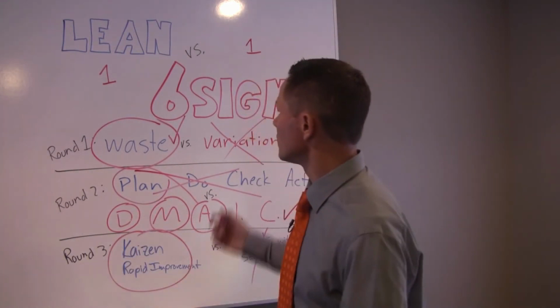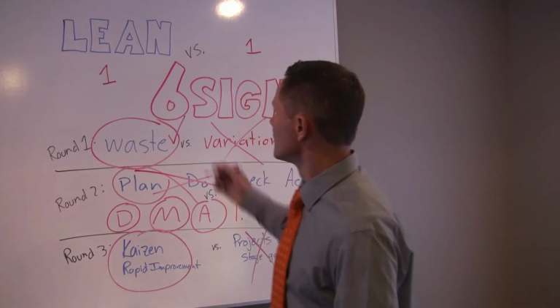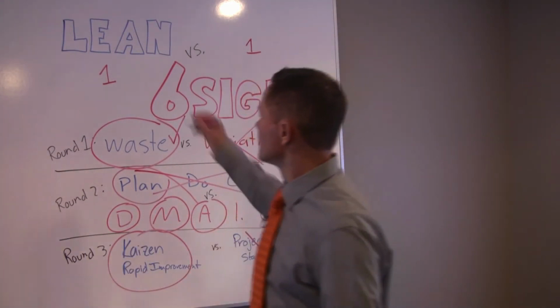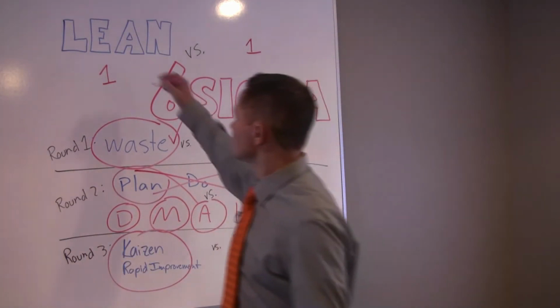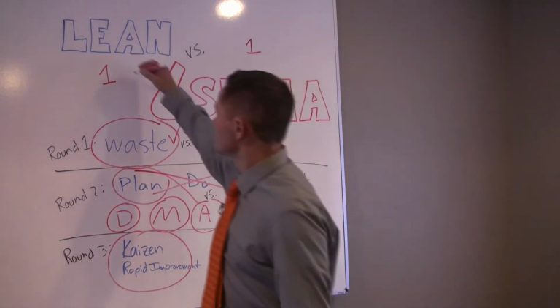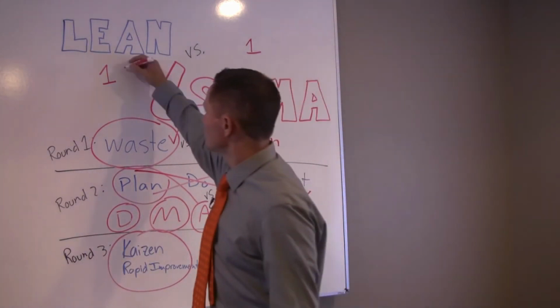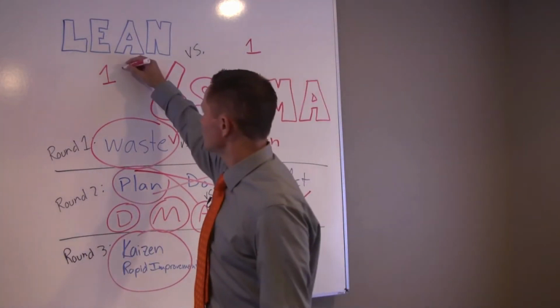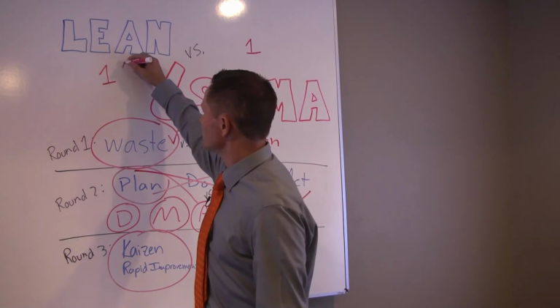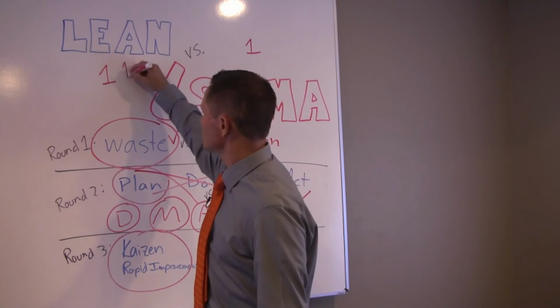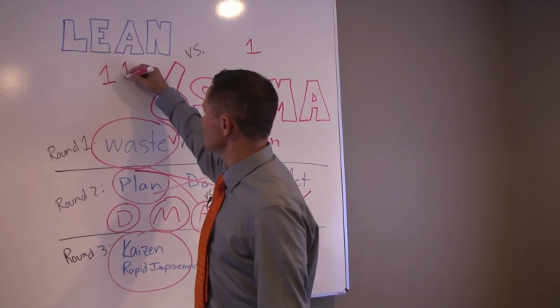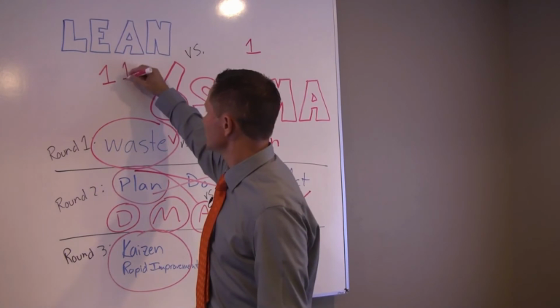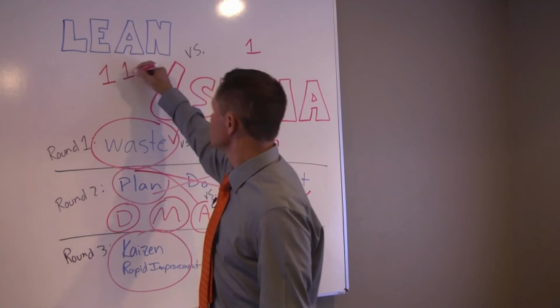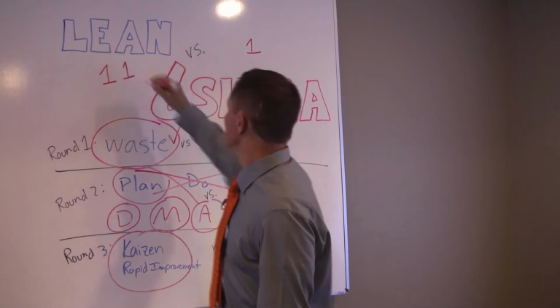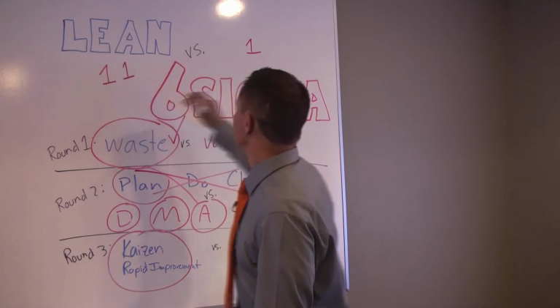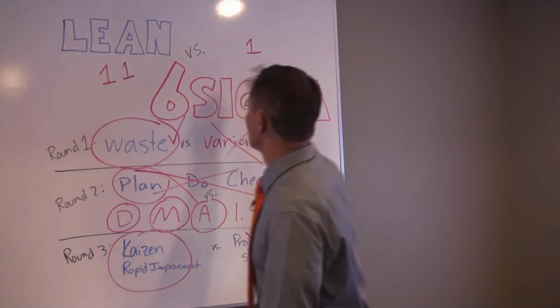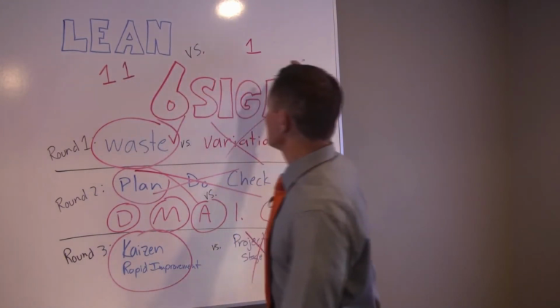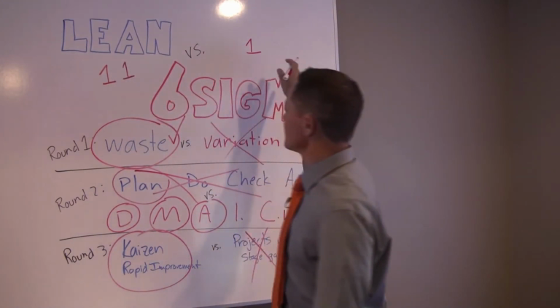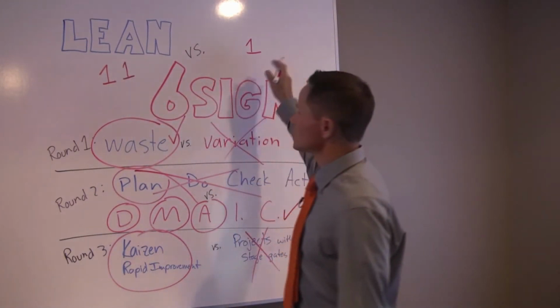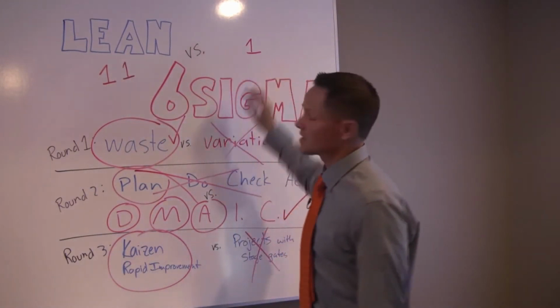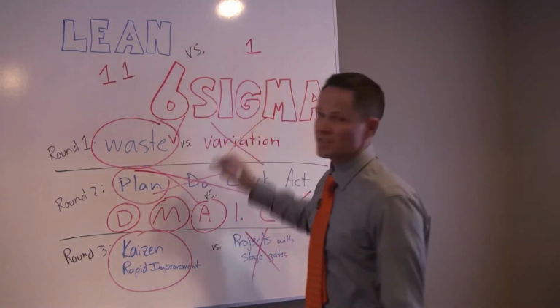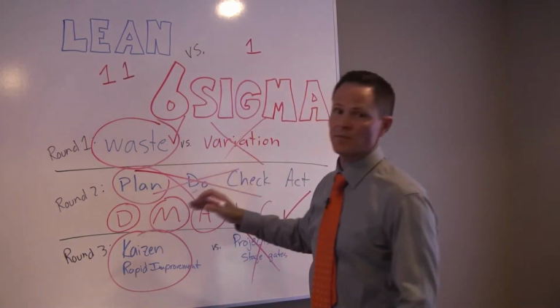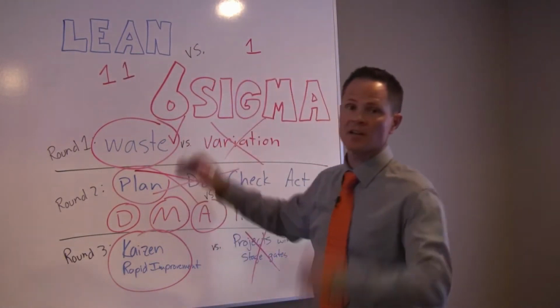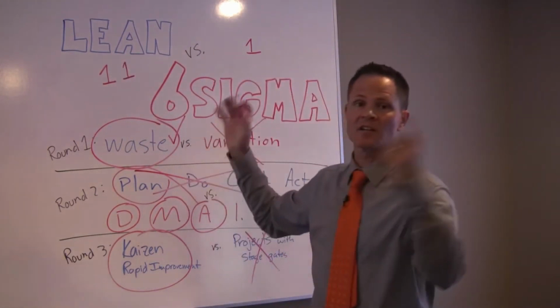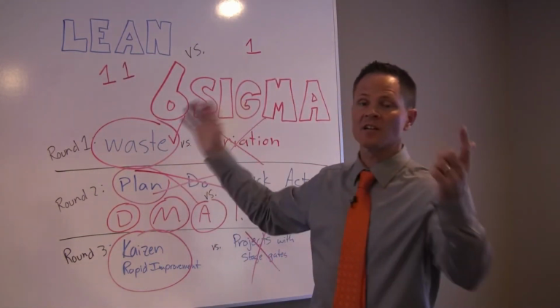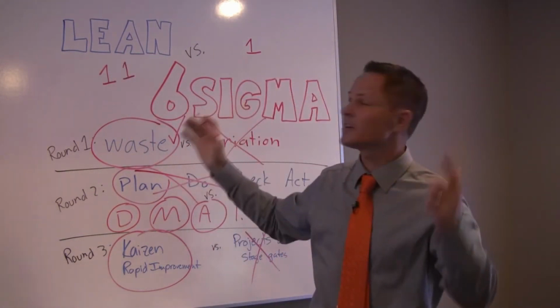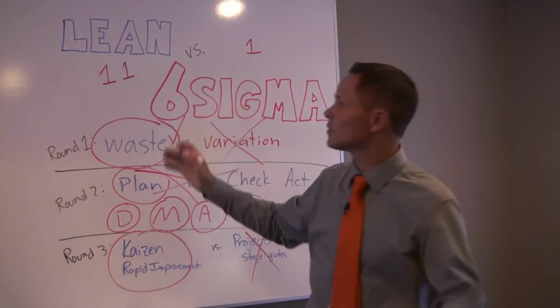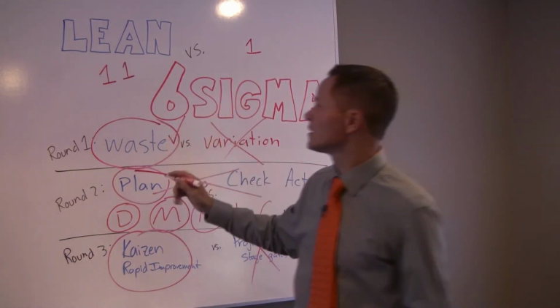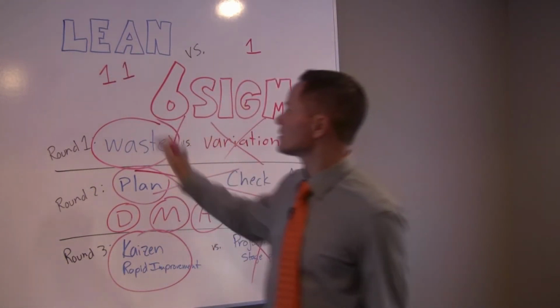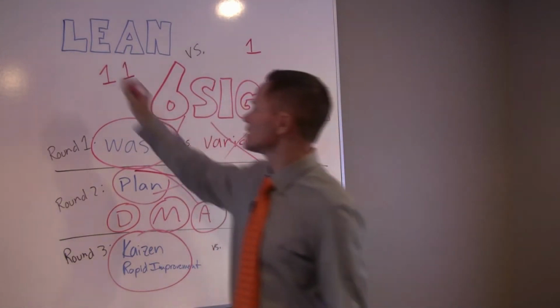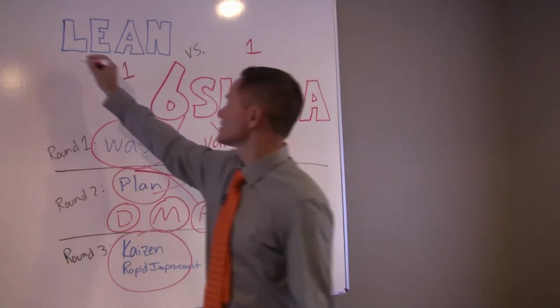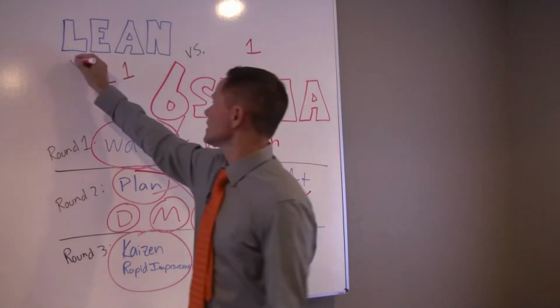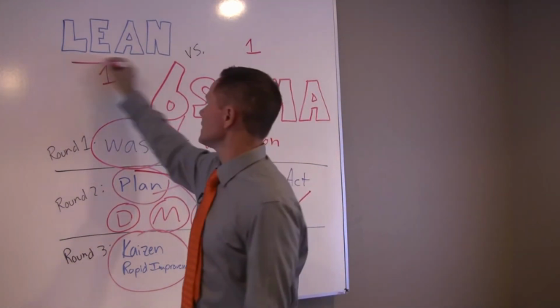Two points for Lean, one point for Six Sigma. The clear winner is Lean.